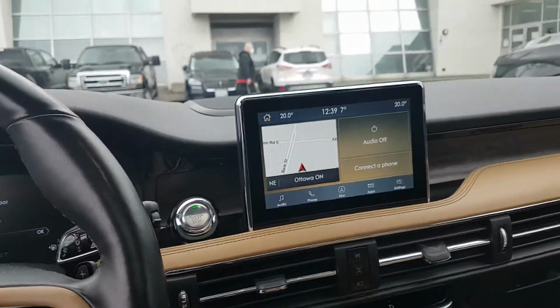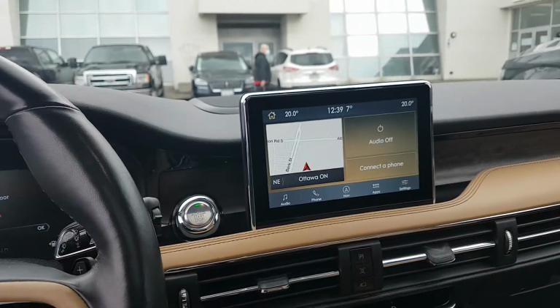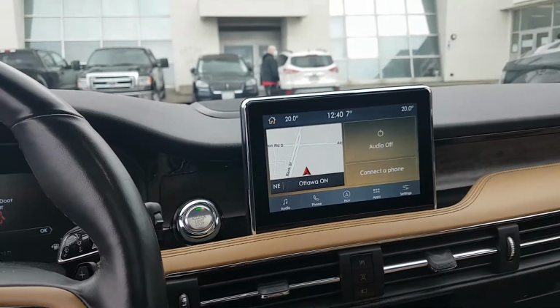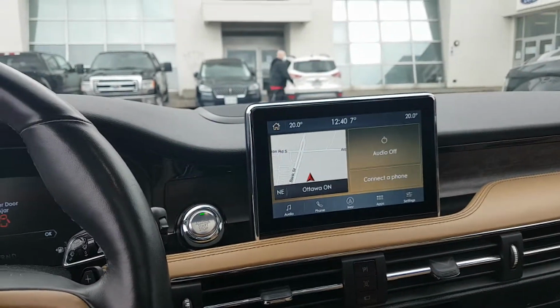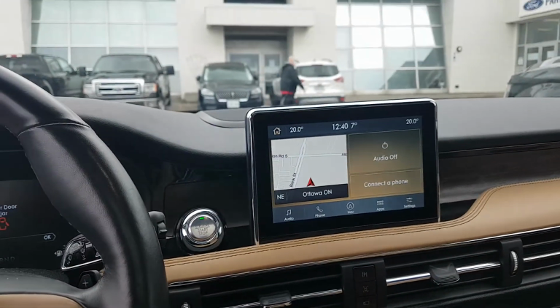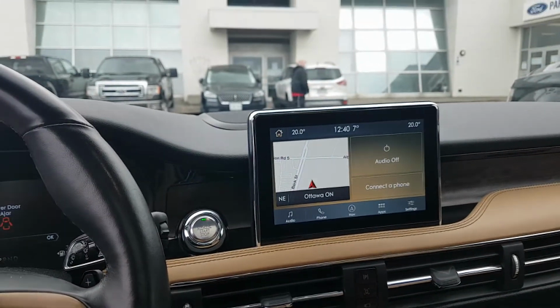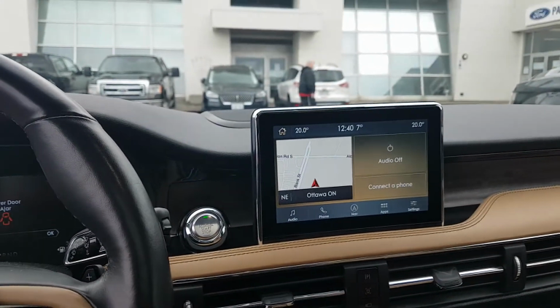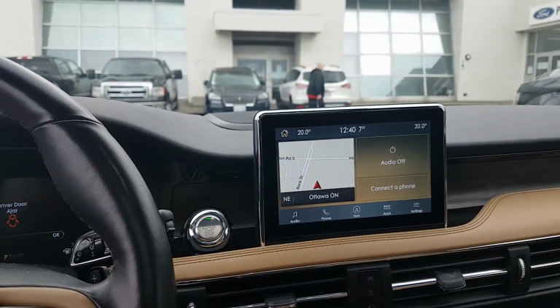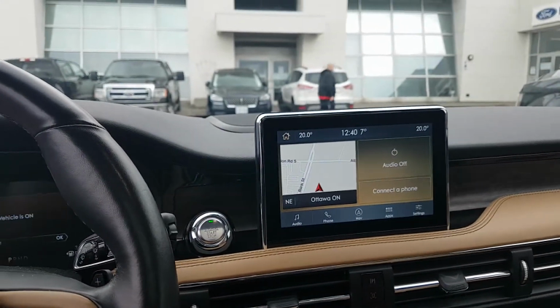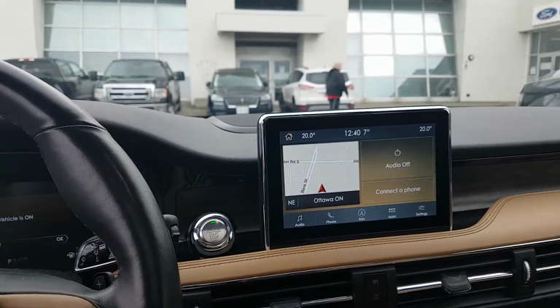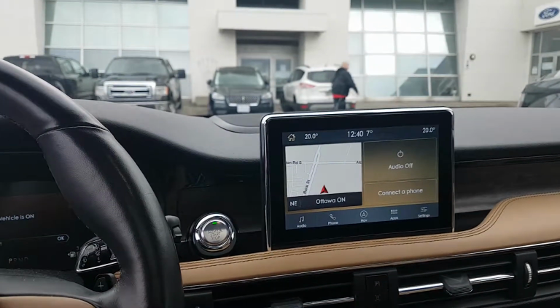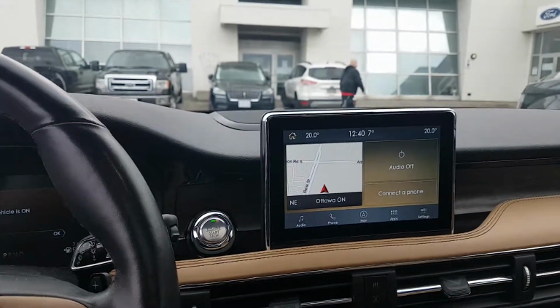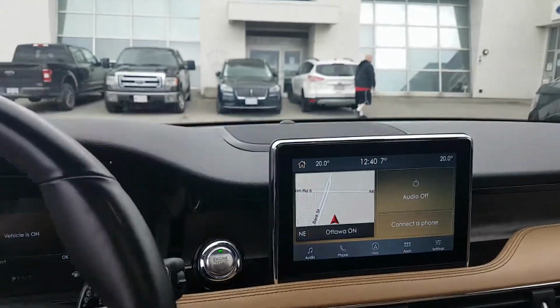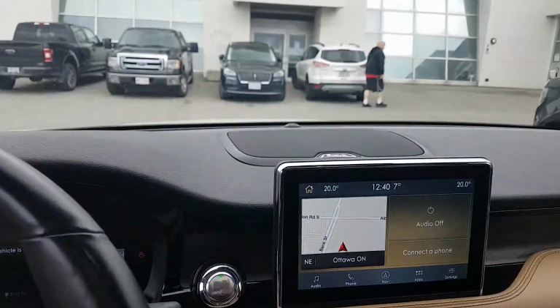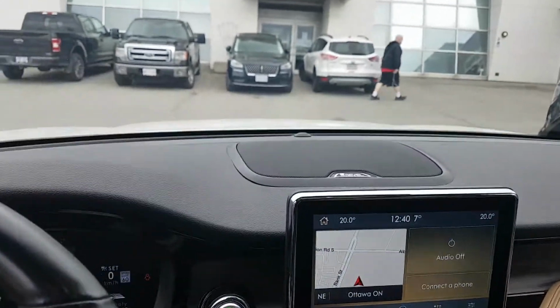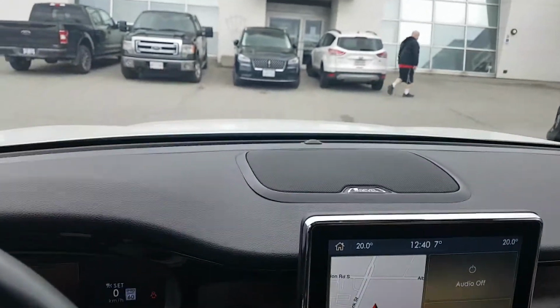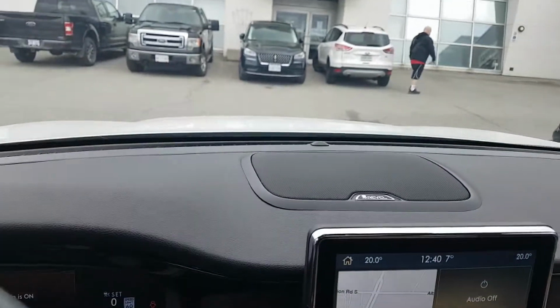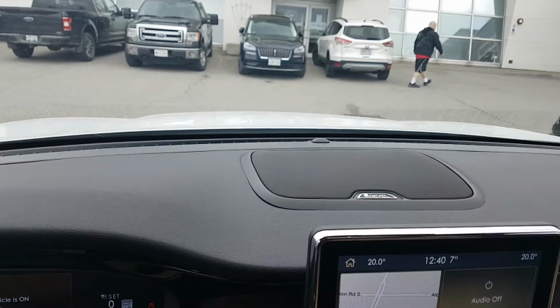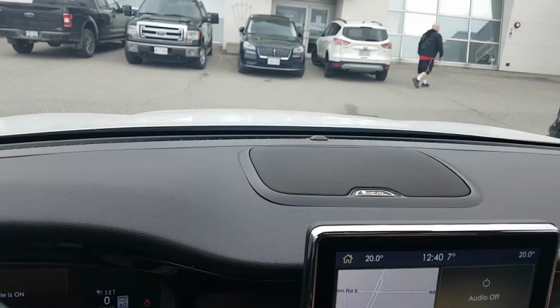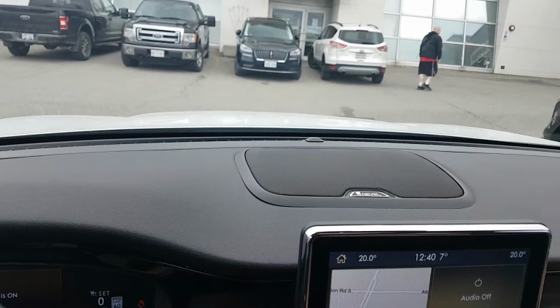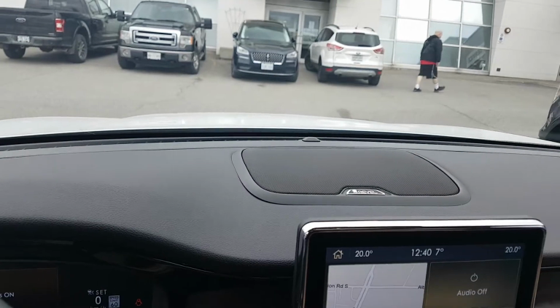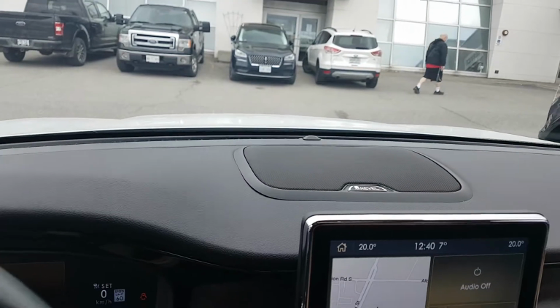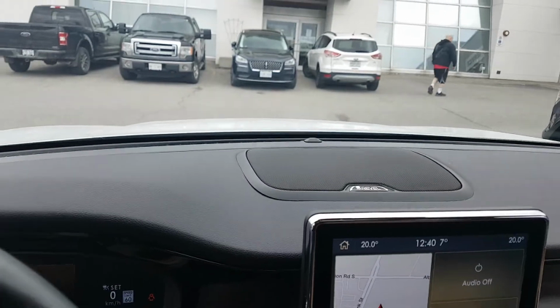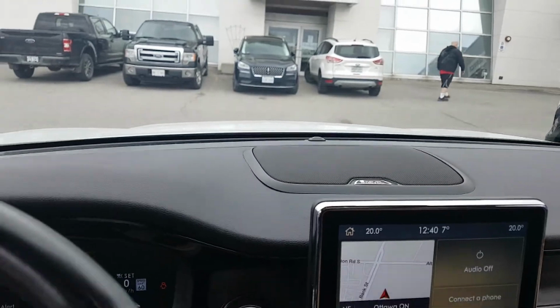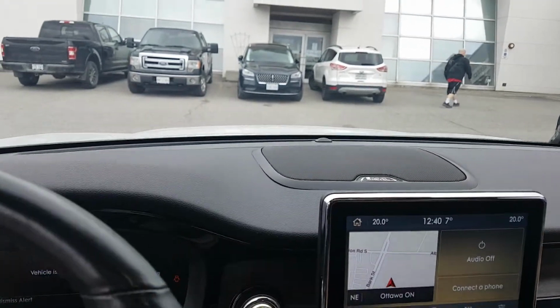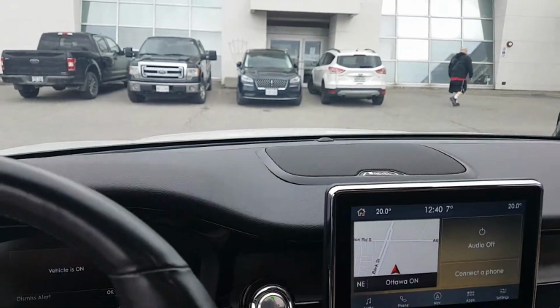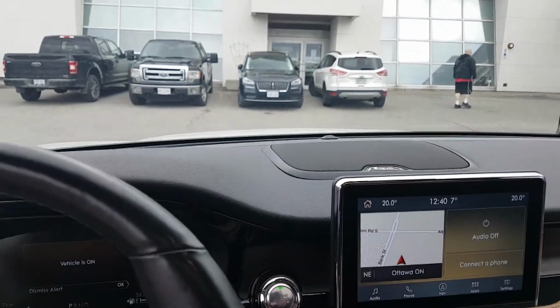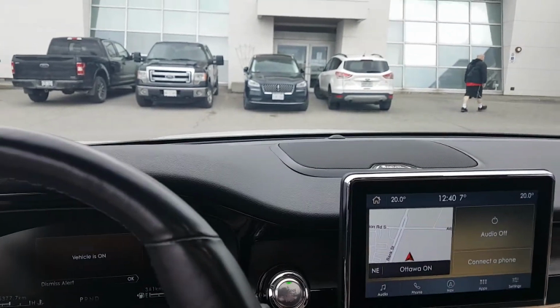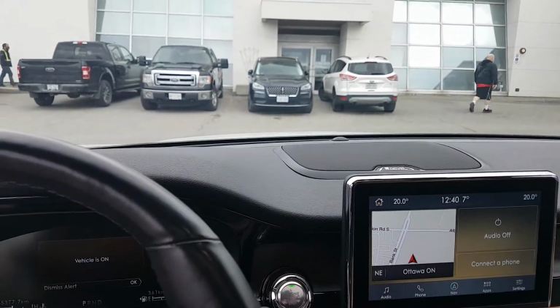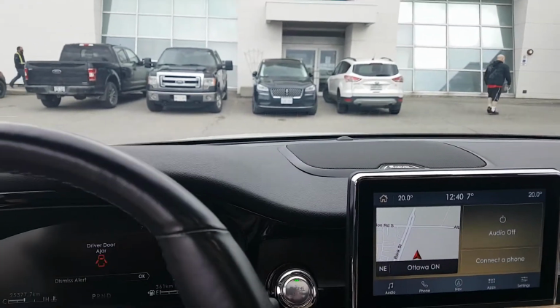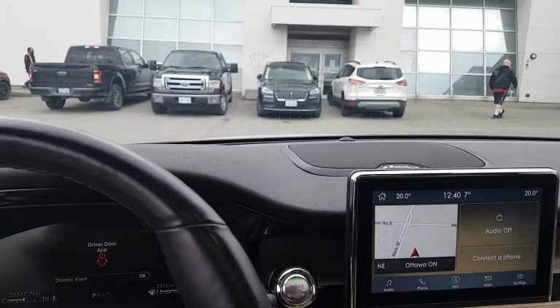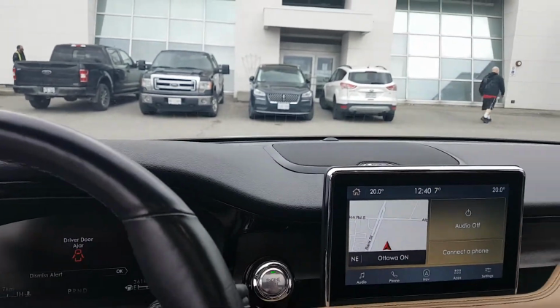So it's loaded — Apple CarPlay, Android Auto, the Revel system up top, 13 speakers. It's got a great sound system in here.